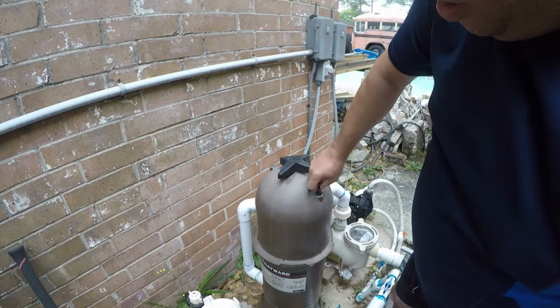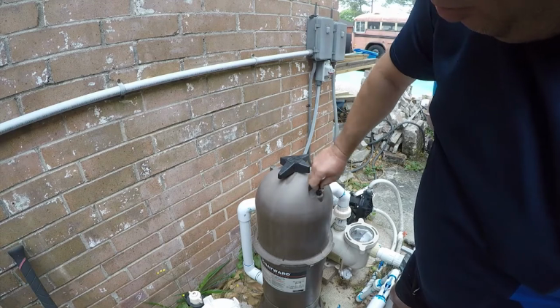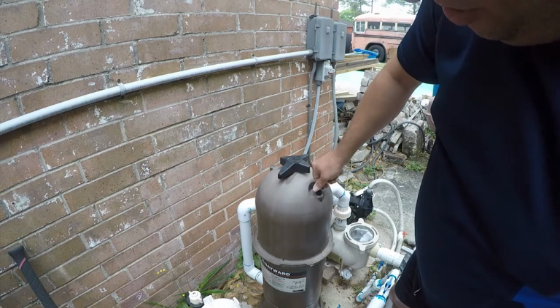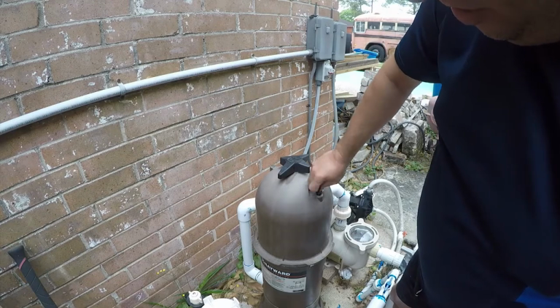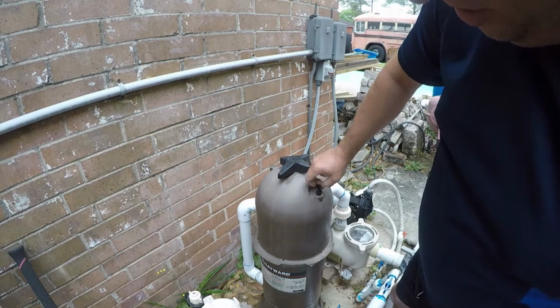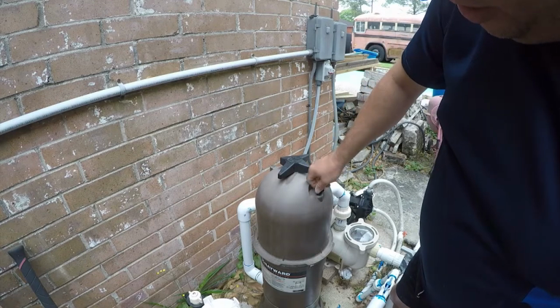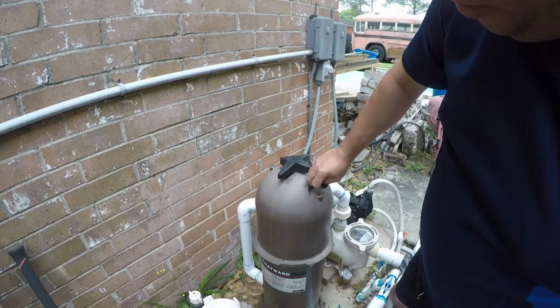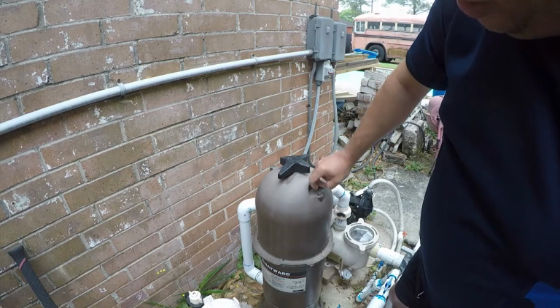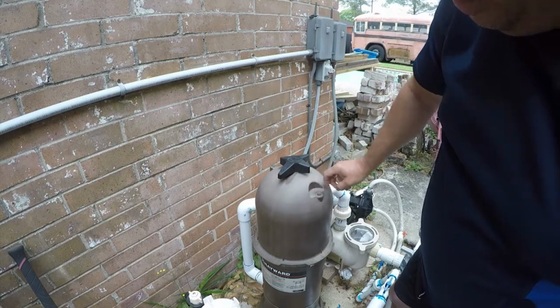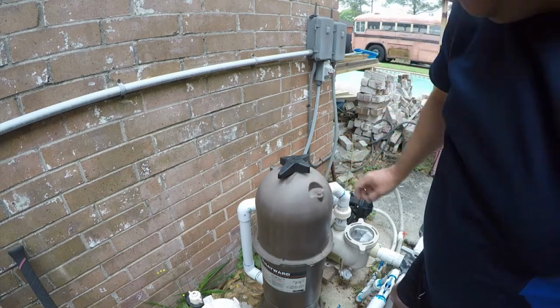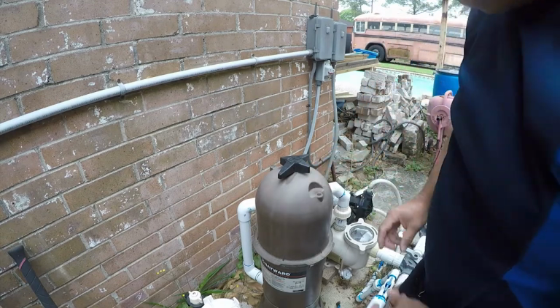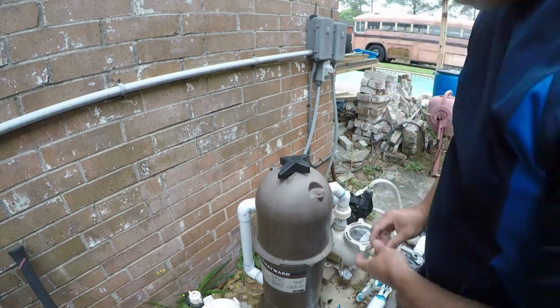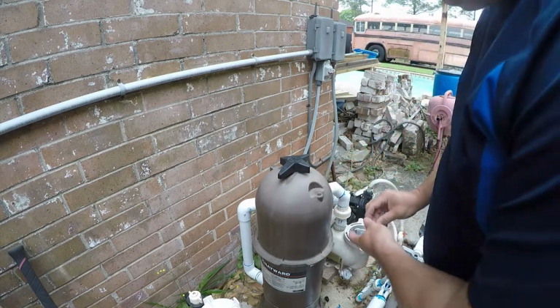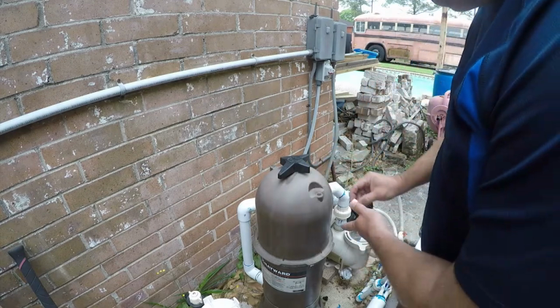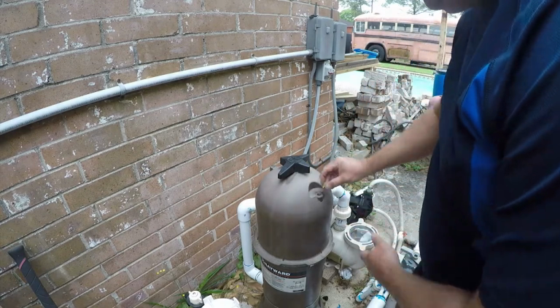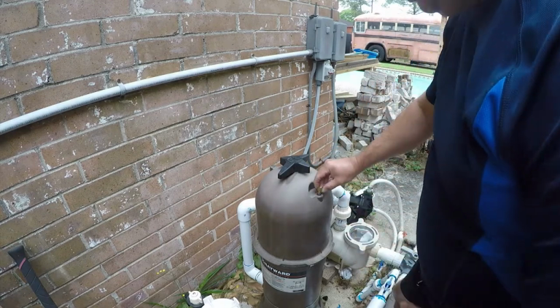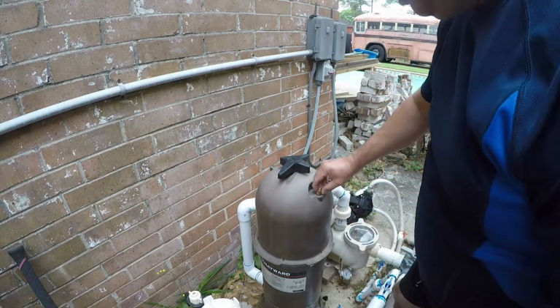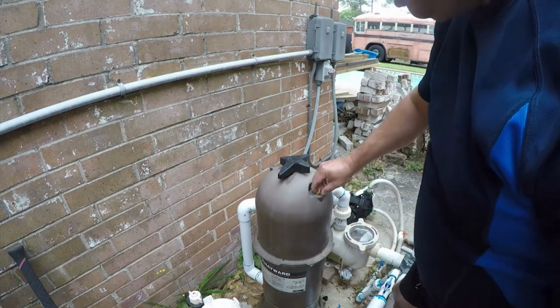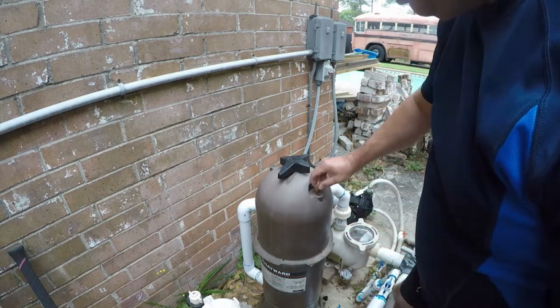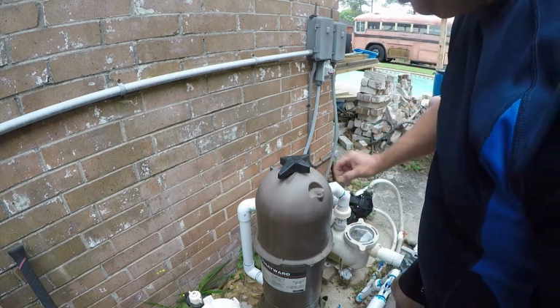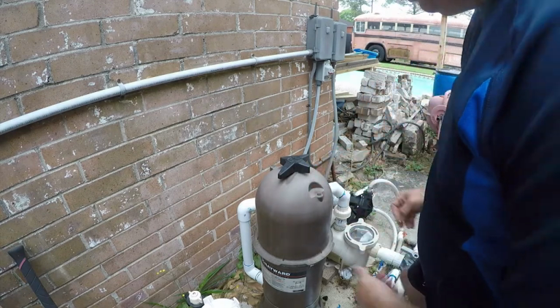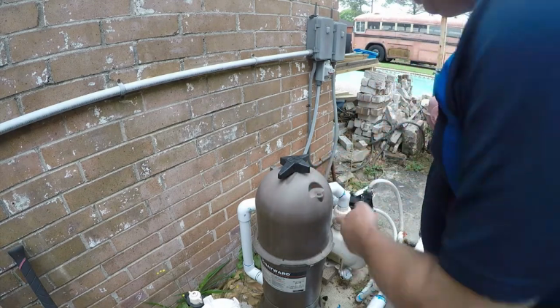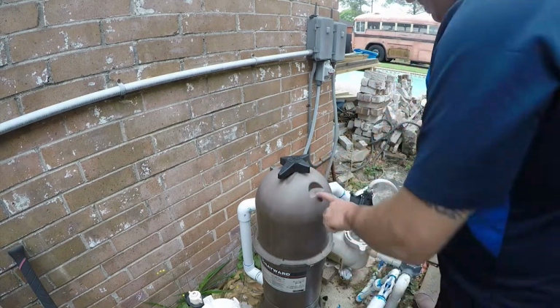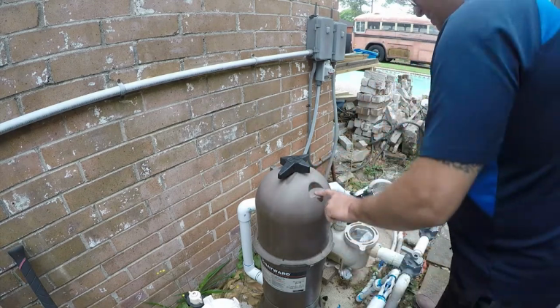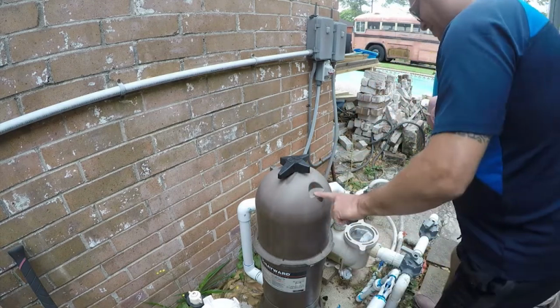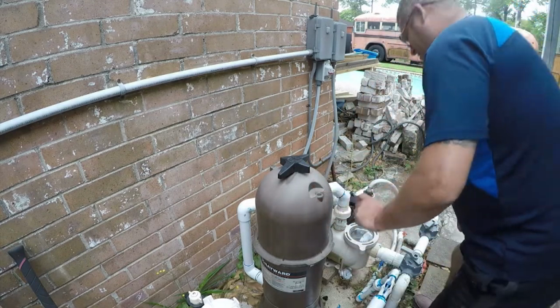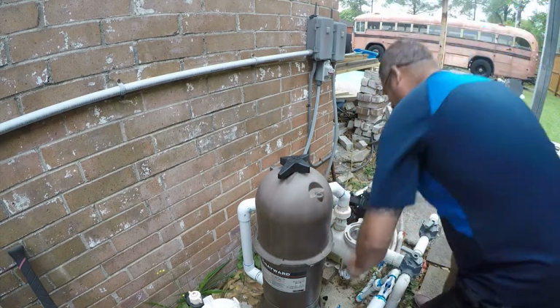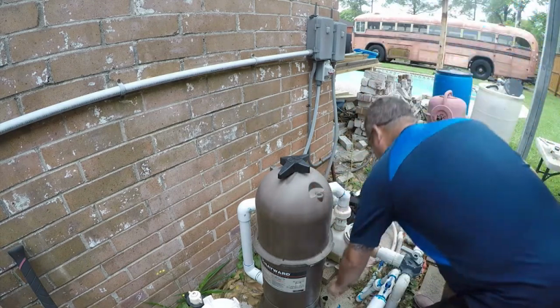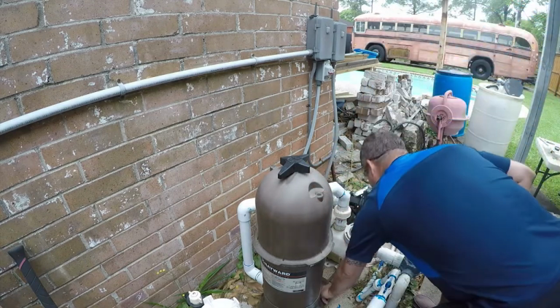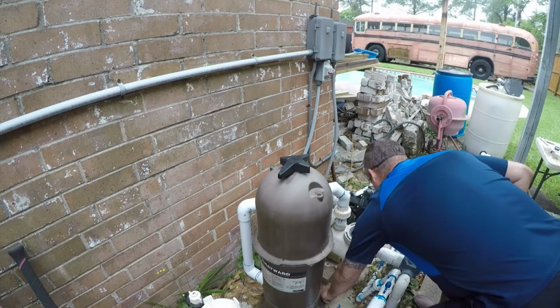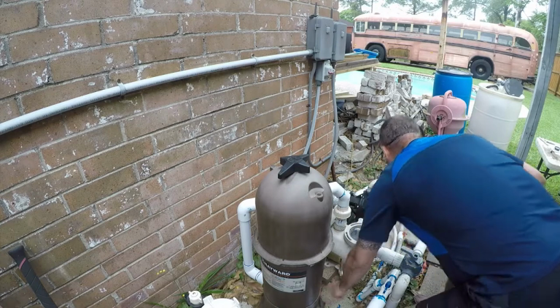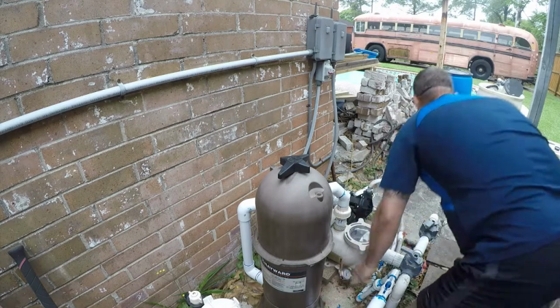I'm pretty sure I looked at one of these earlier and was like — yeah, that's the side that'll take a plug.